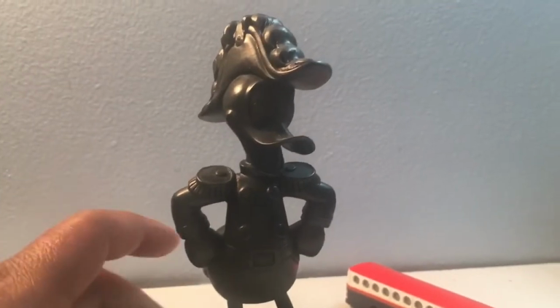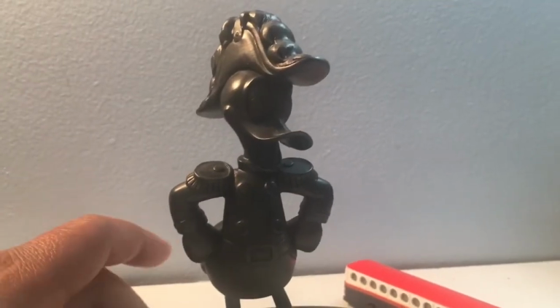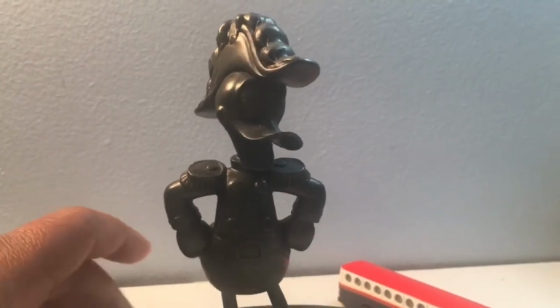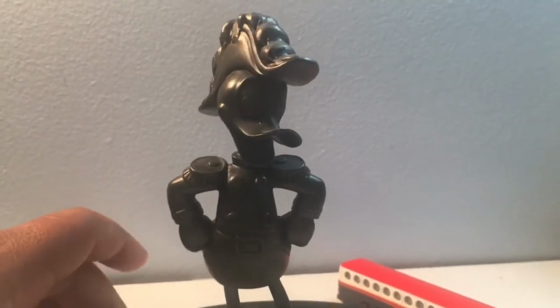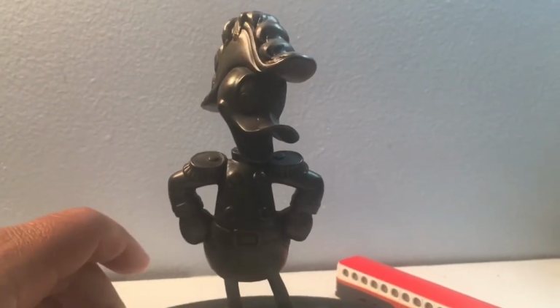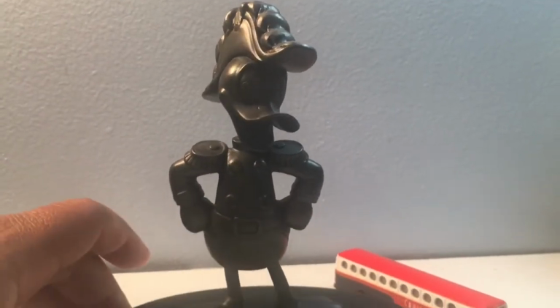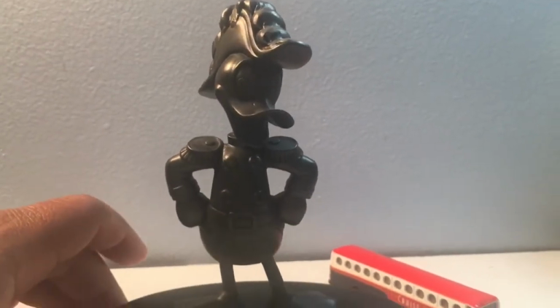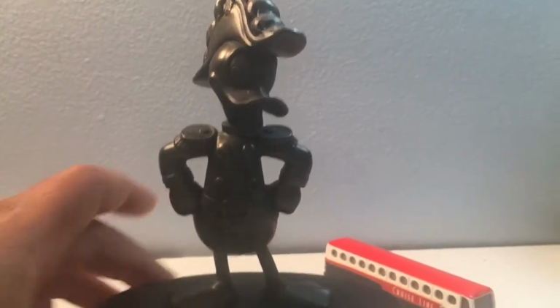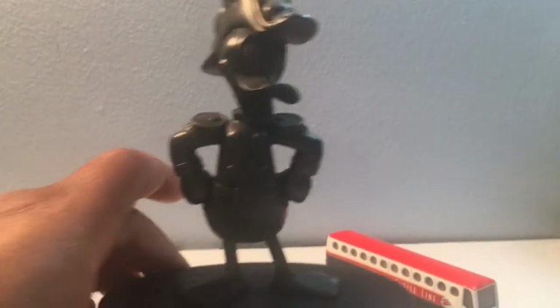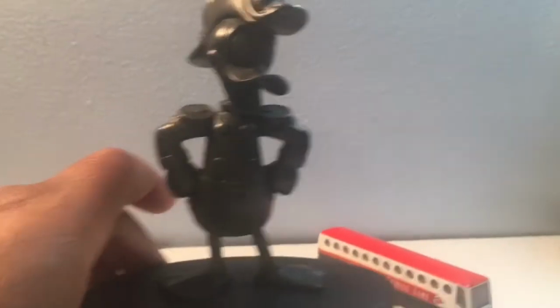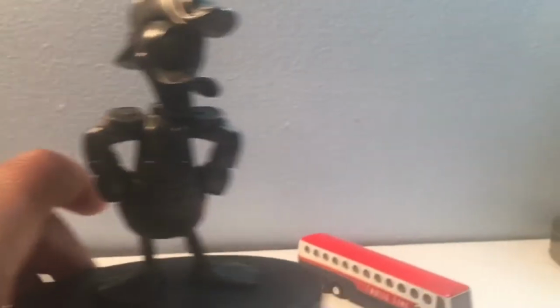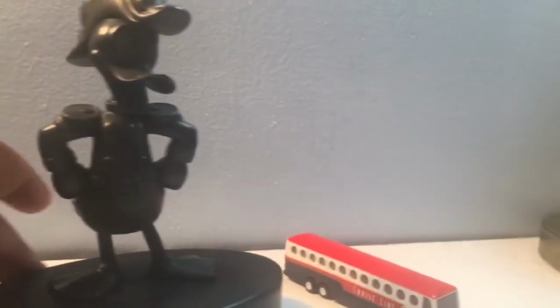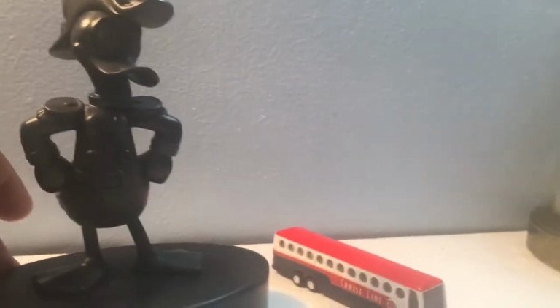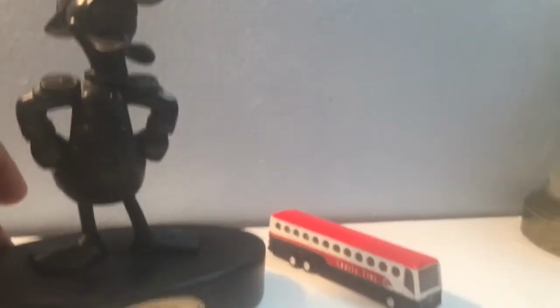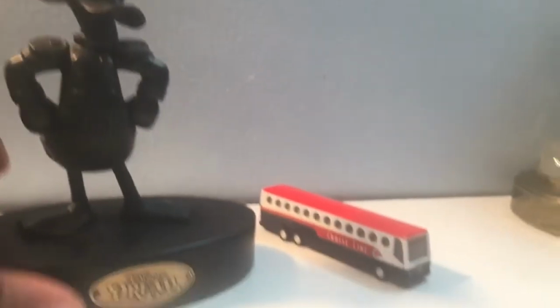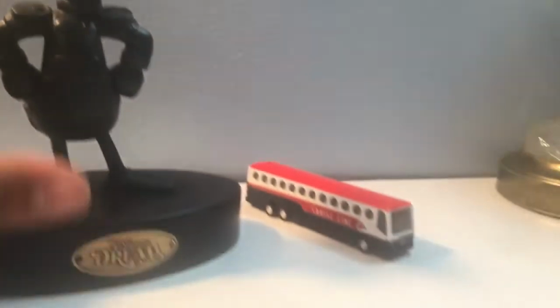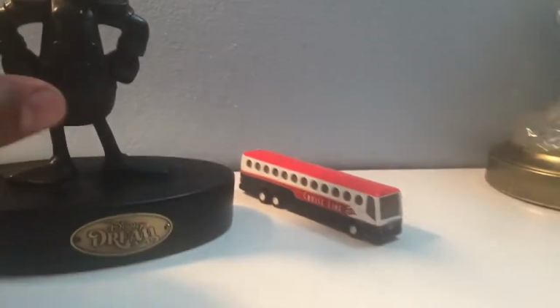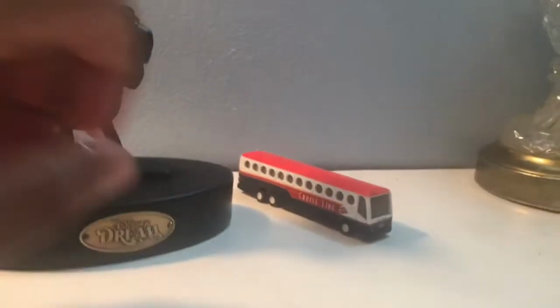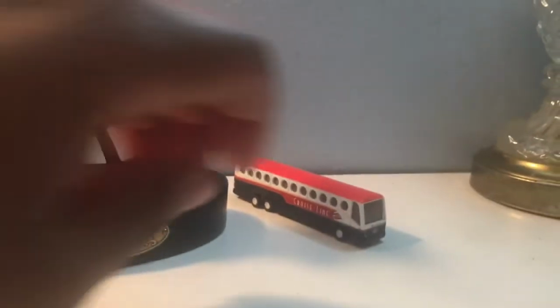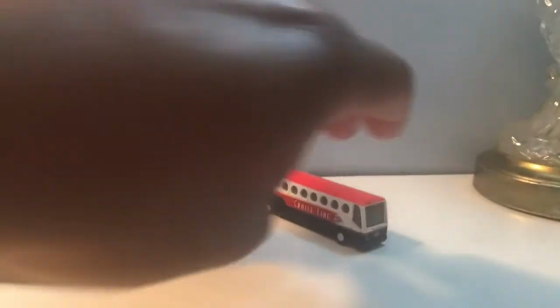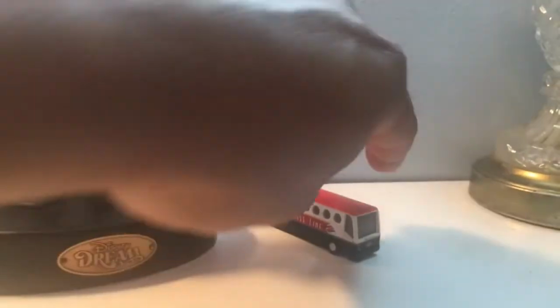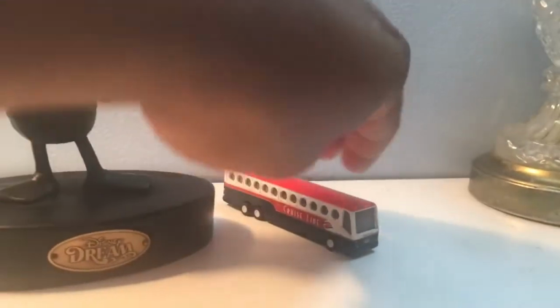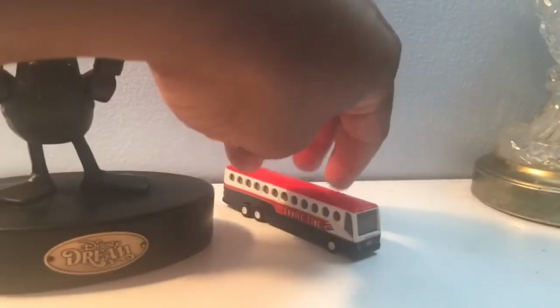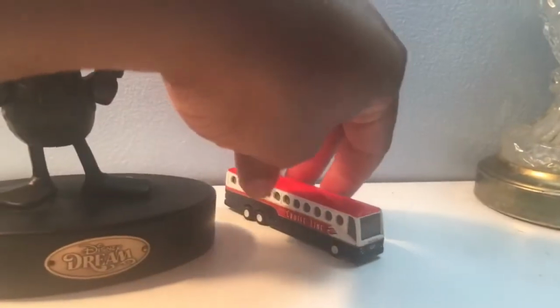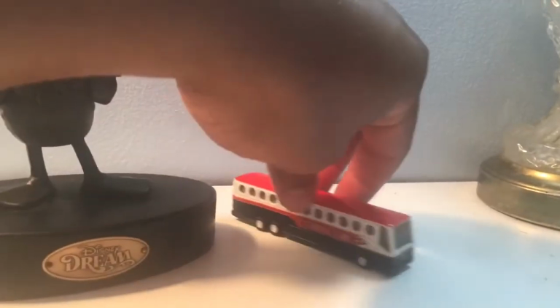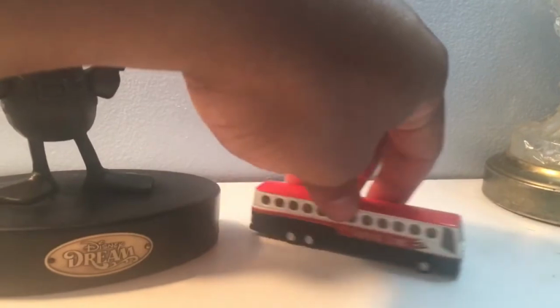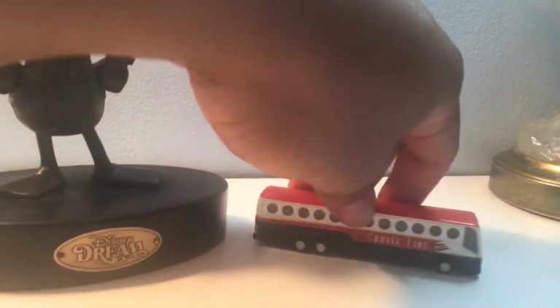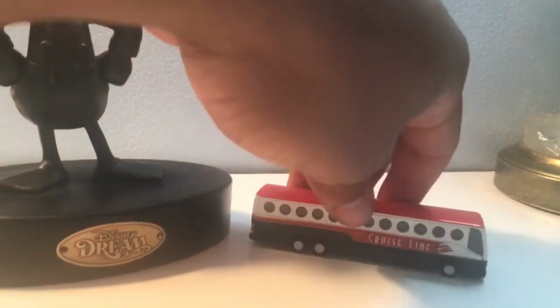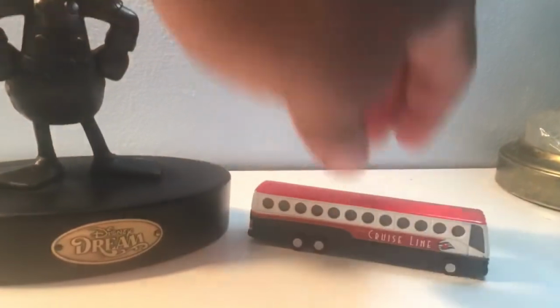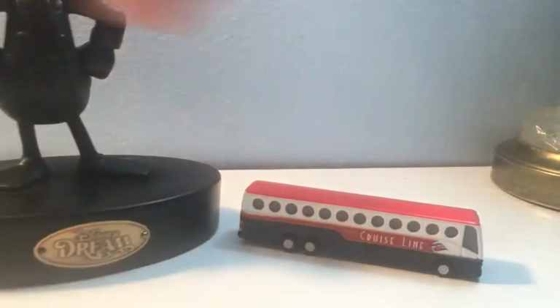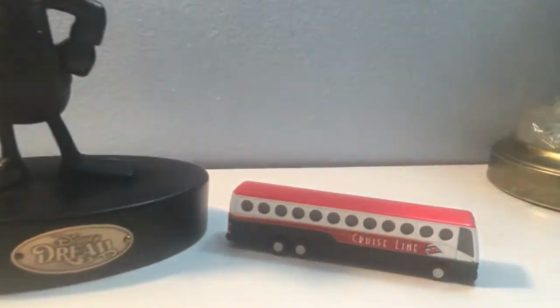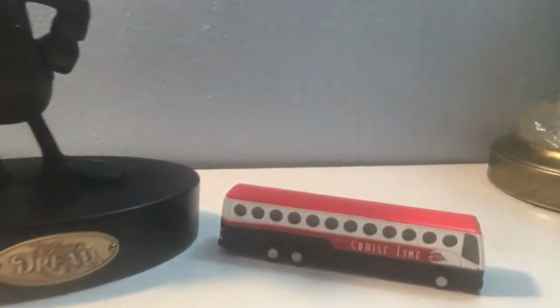That is about it for the statue. As a little bonus, I also brought up my Disney Cruise Line model bus.